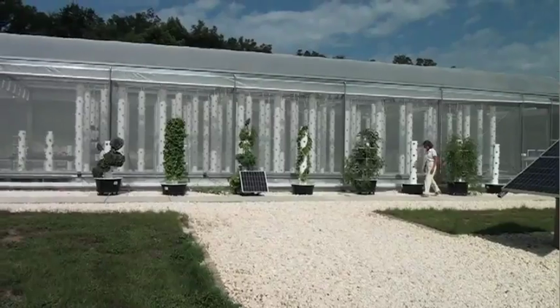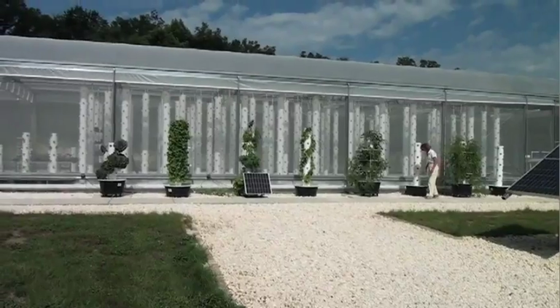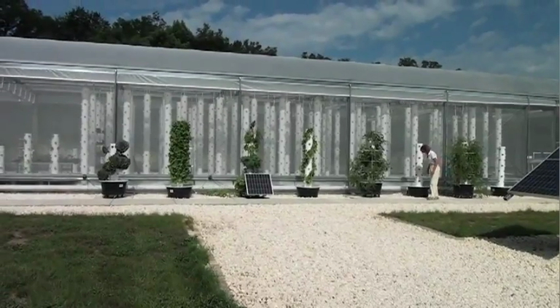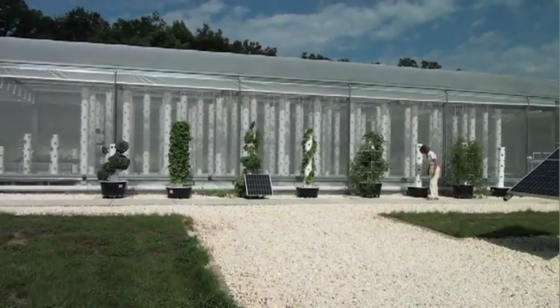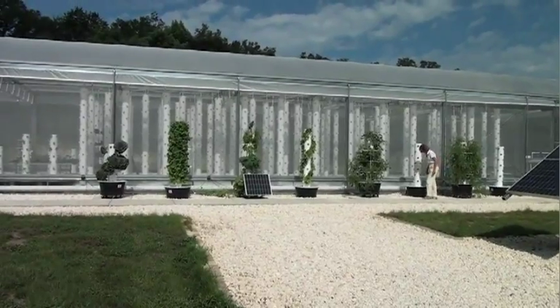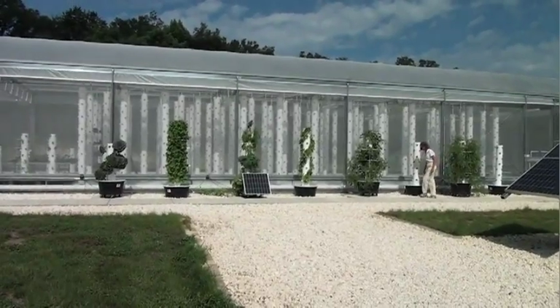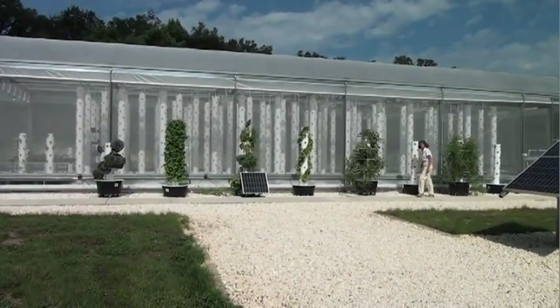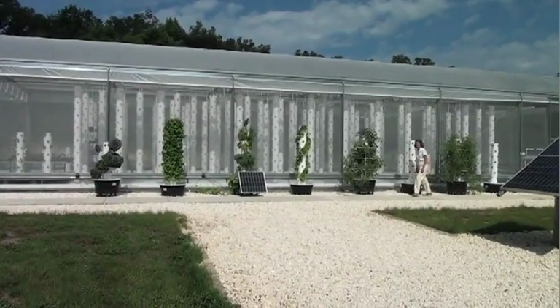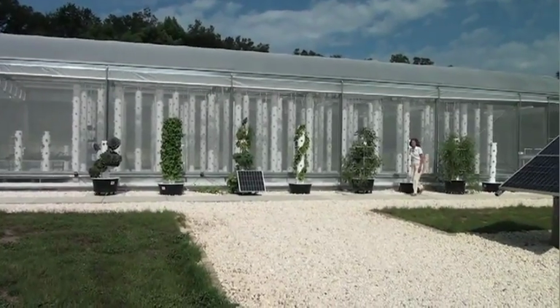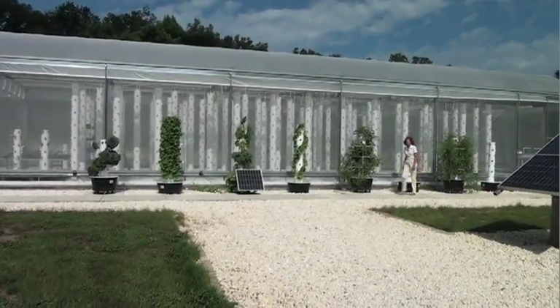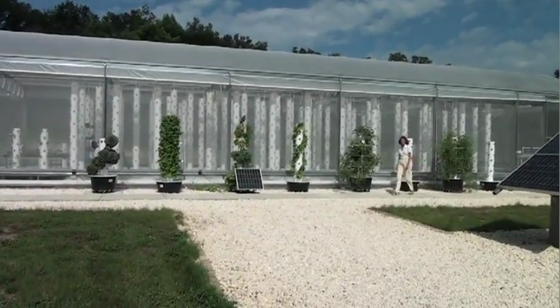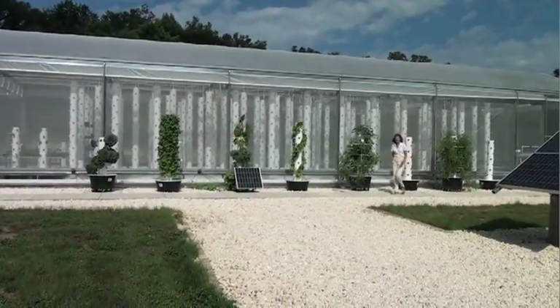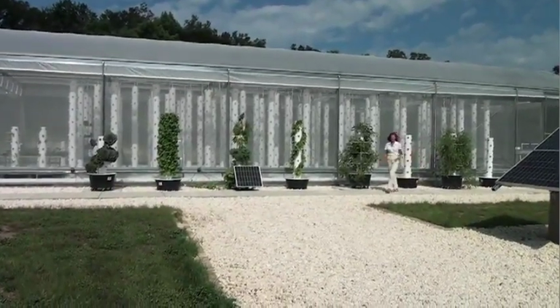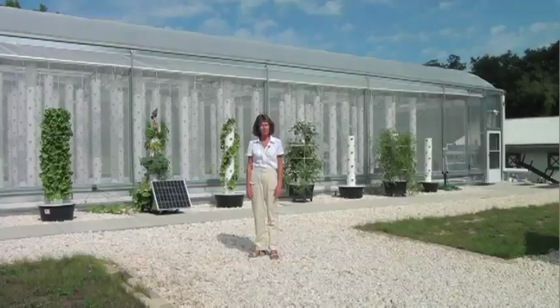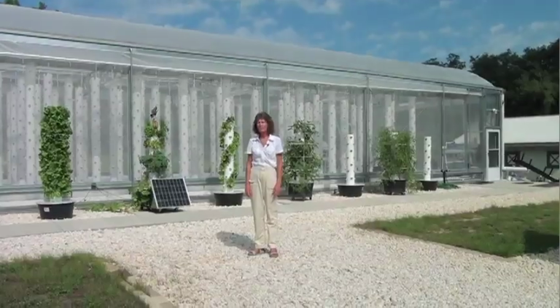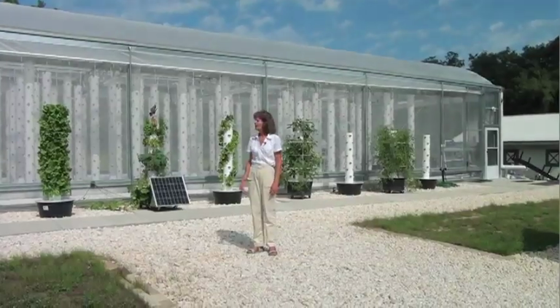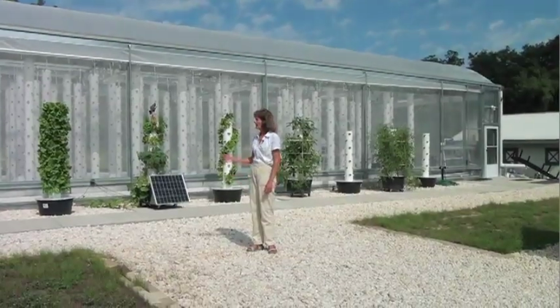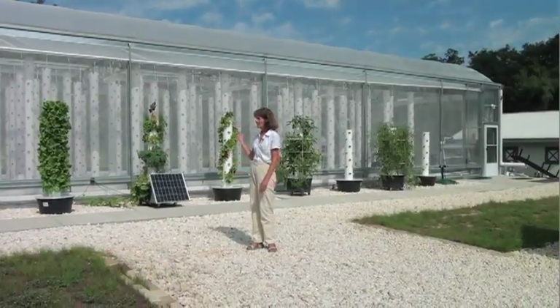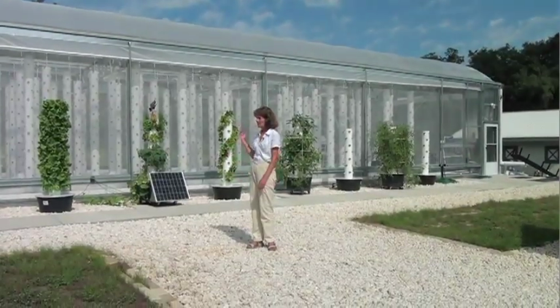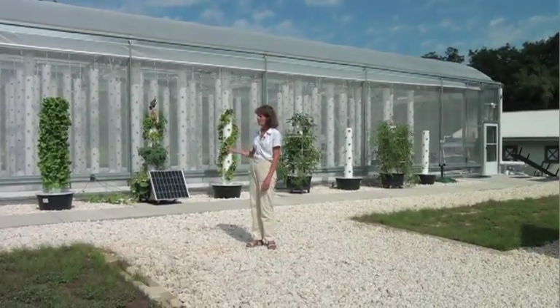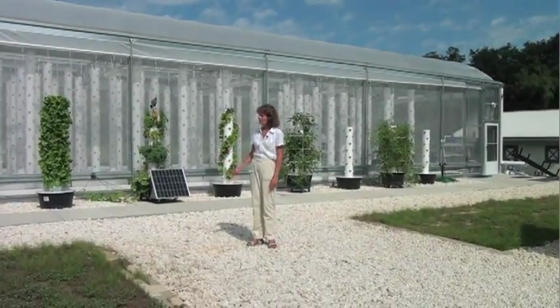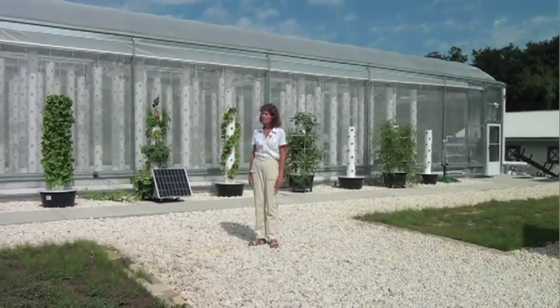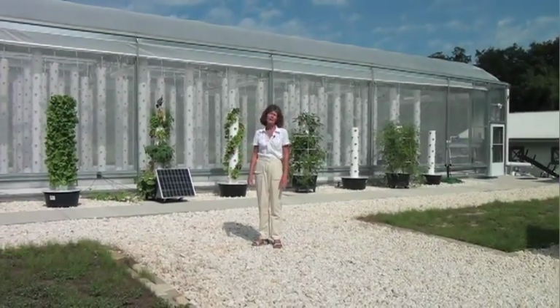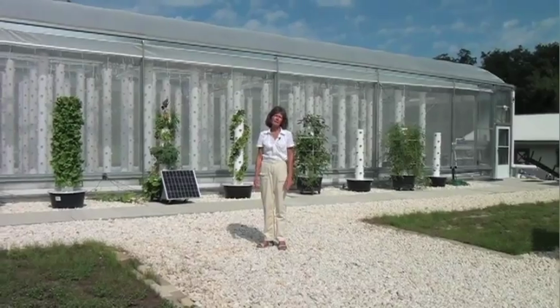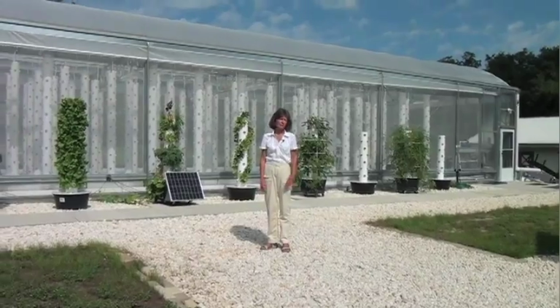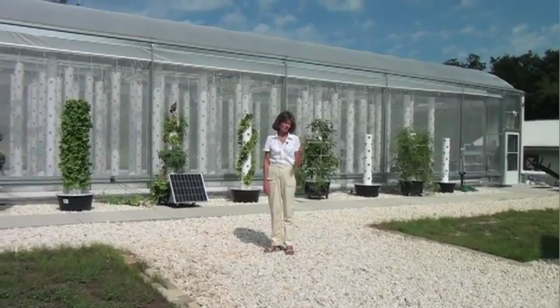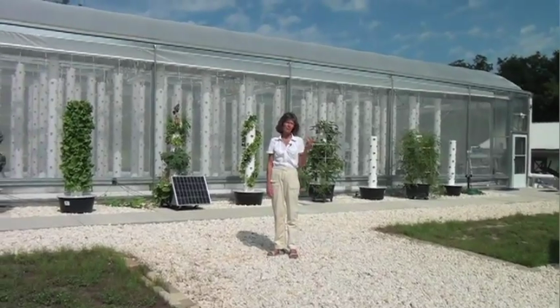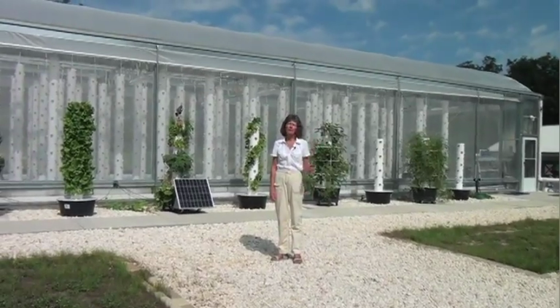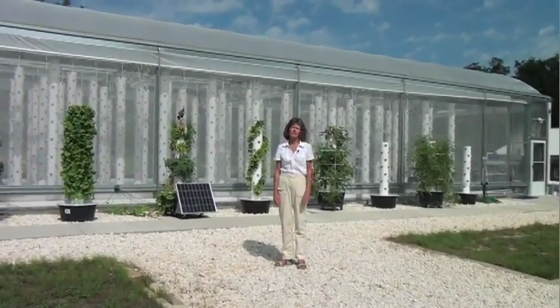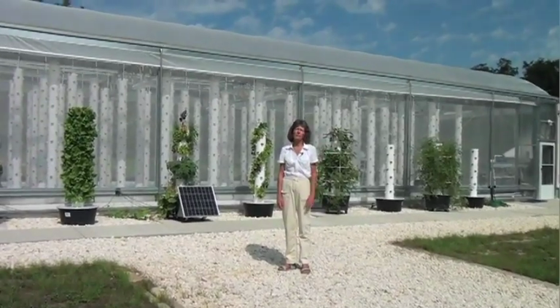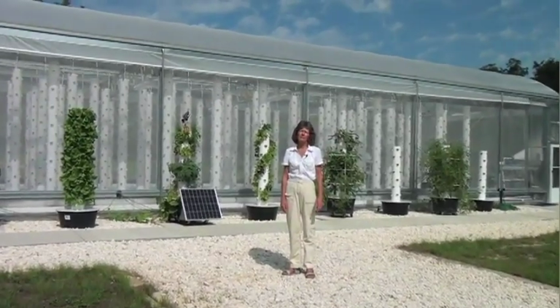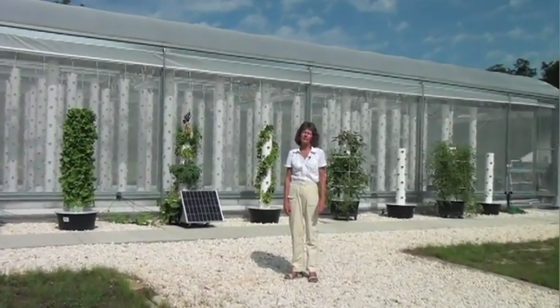Hi, I'm Jan Young. Welcome to Living Towers. I'm the owner of our greenhouse here on the property that you're on today.